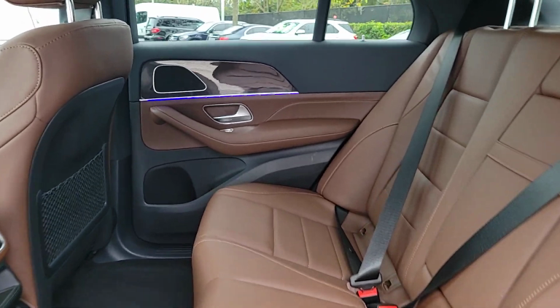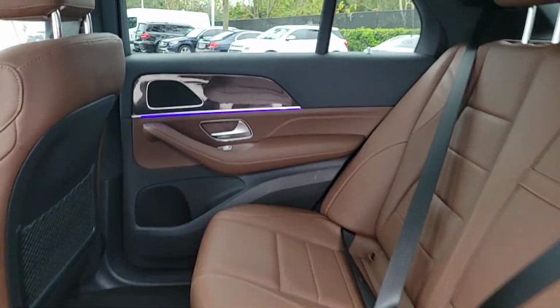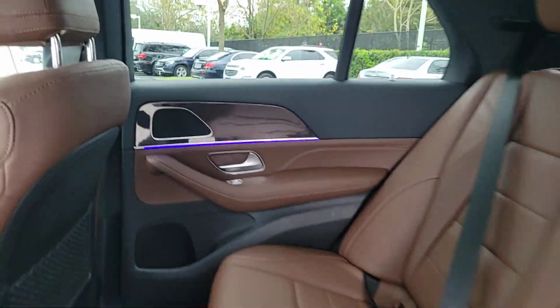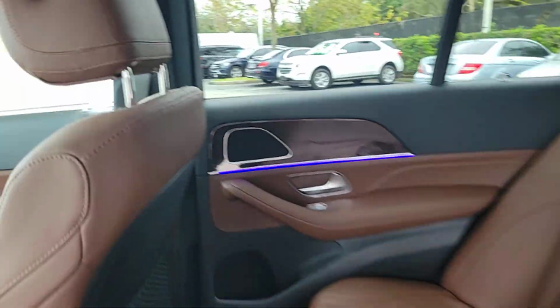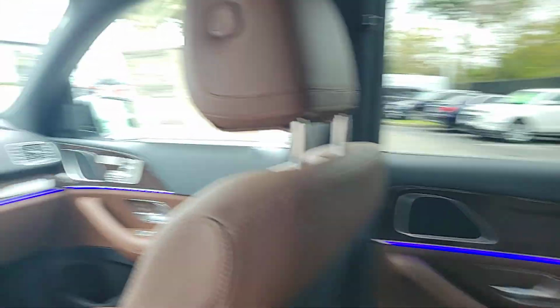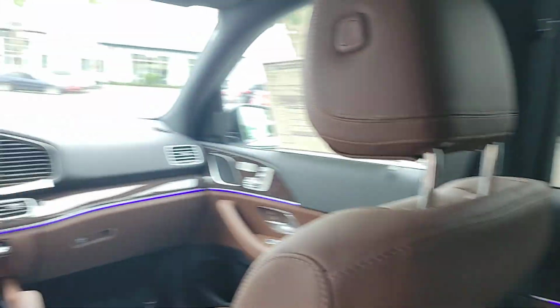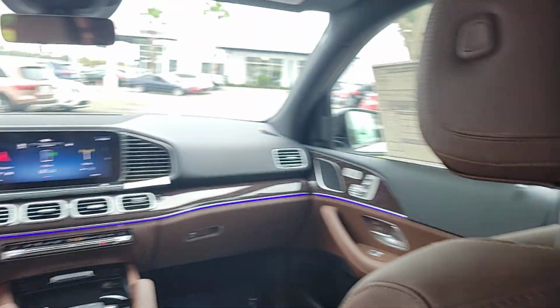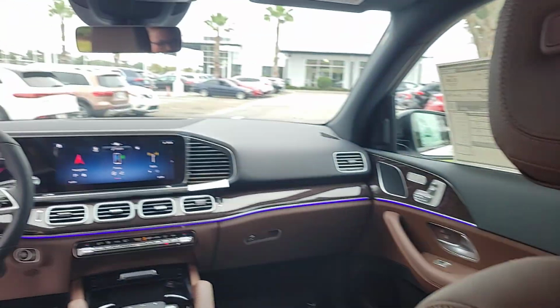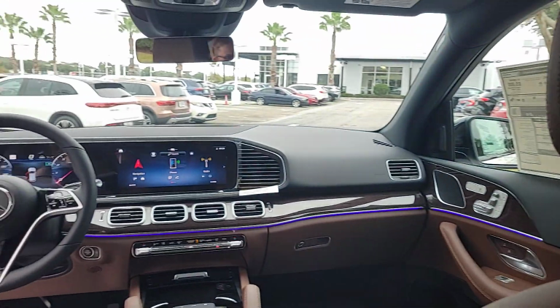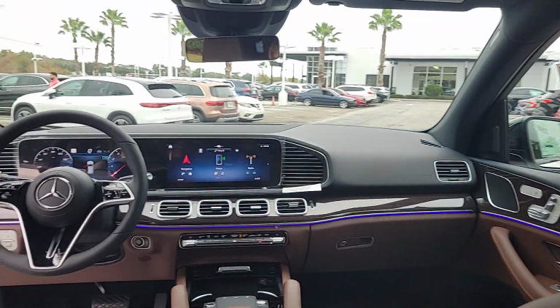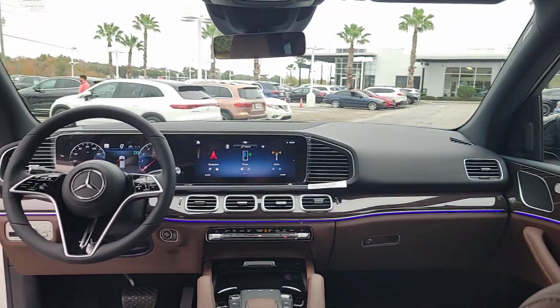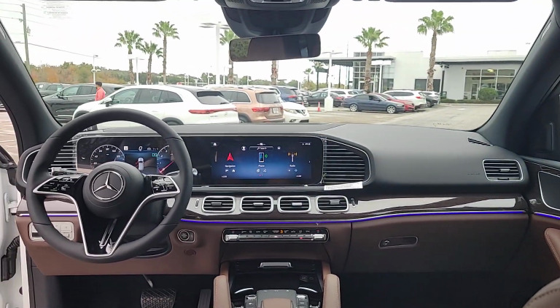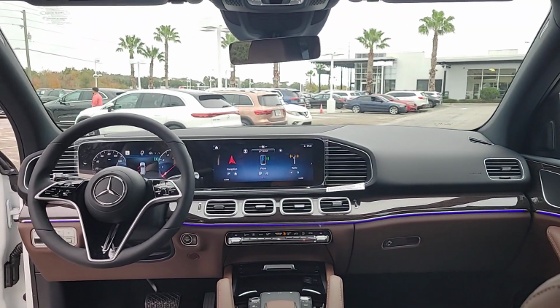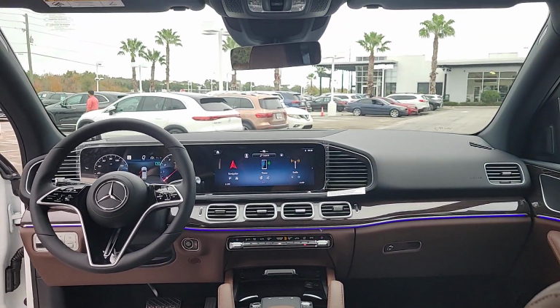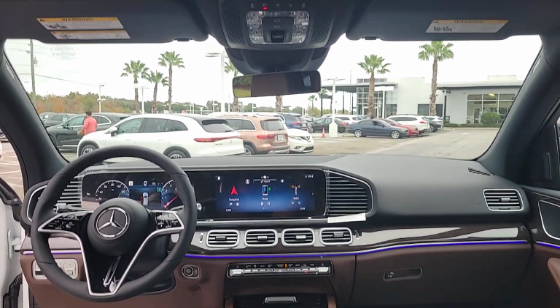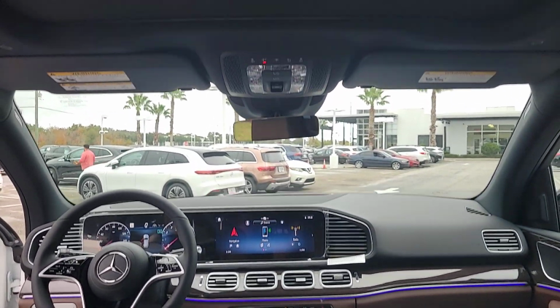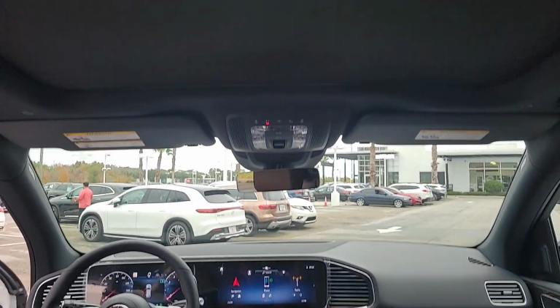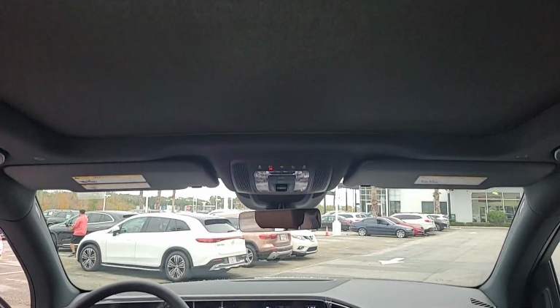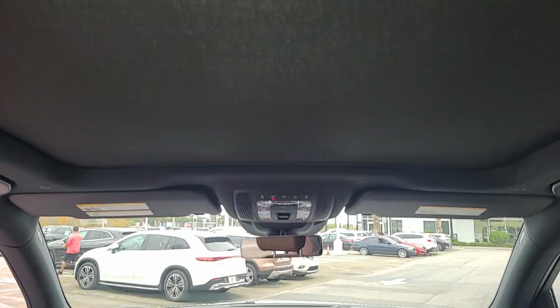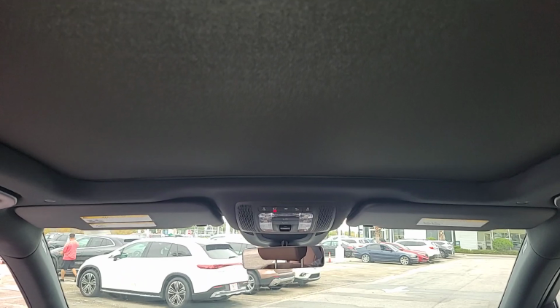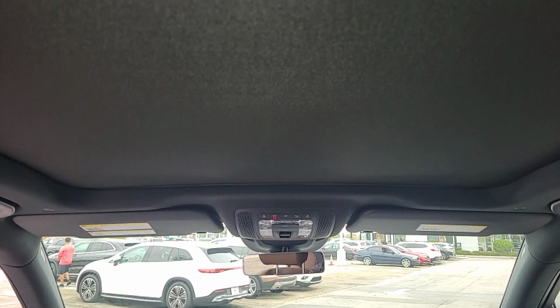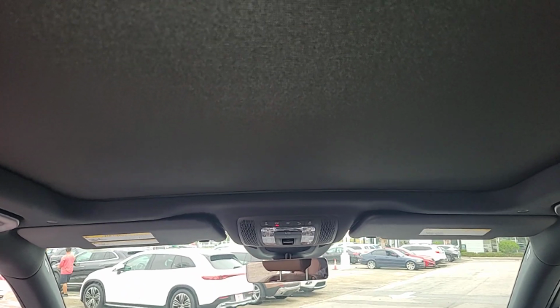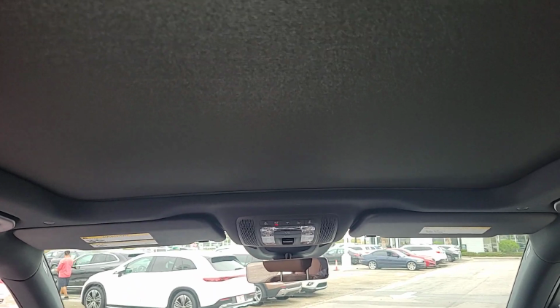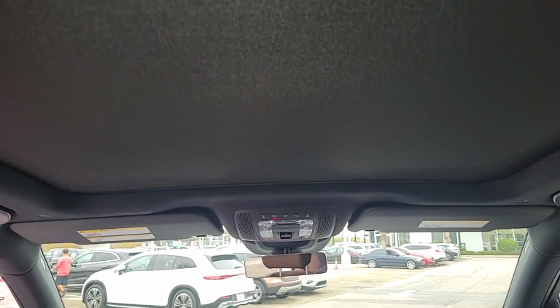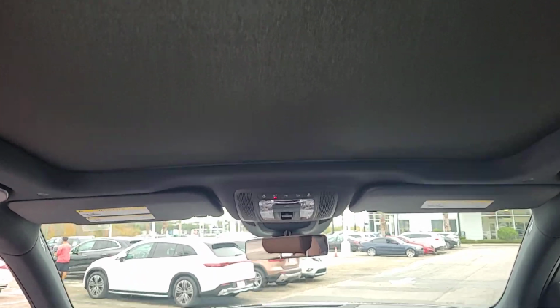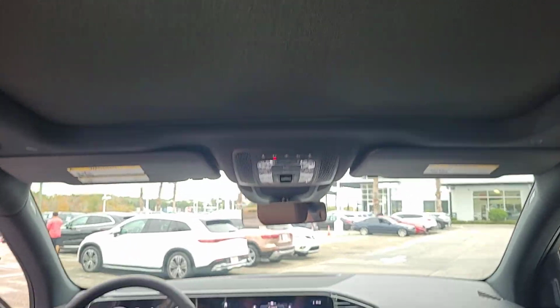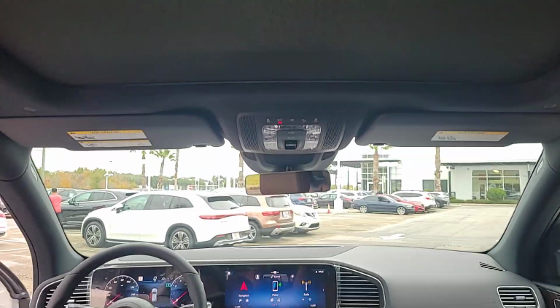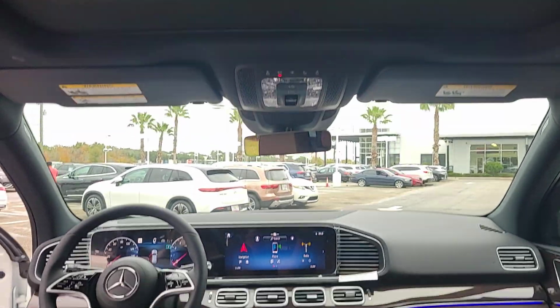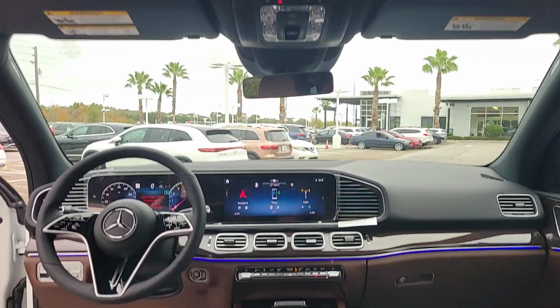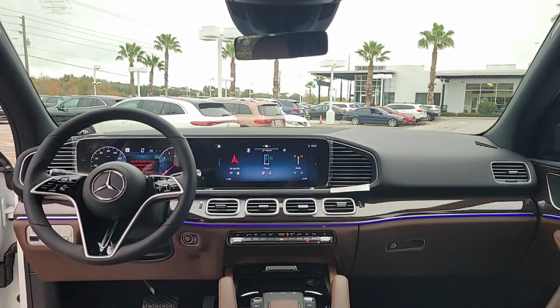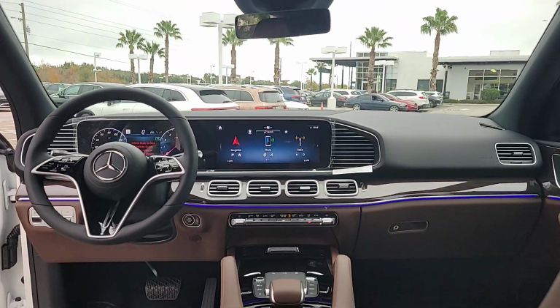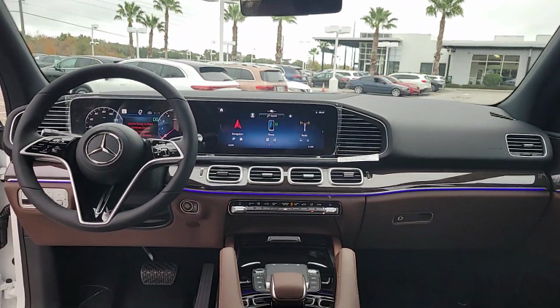Sun and moonroof, navigation system, power liftgate, remote engine start, keyless start, power passenger seat.